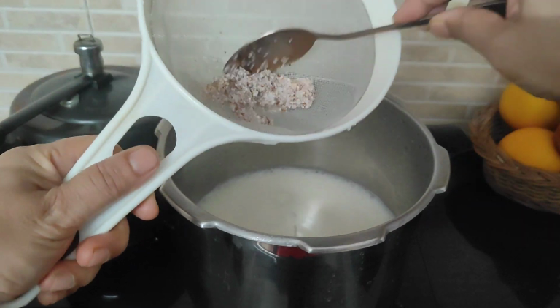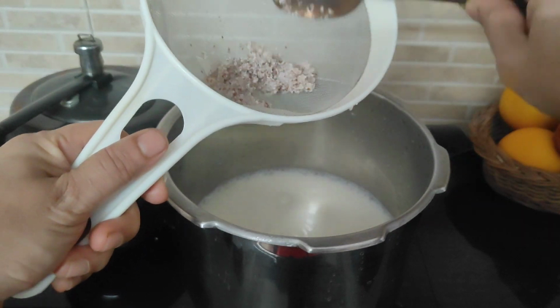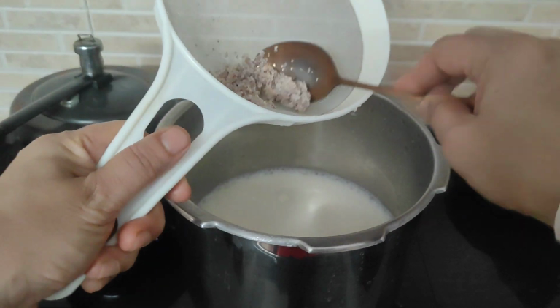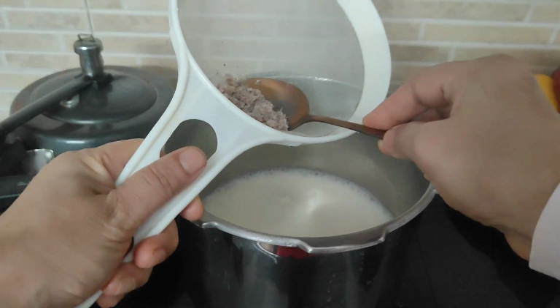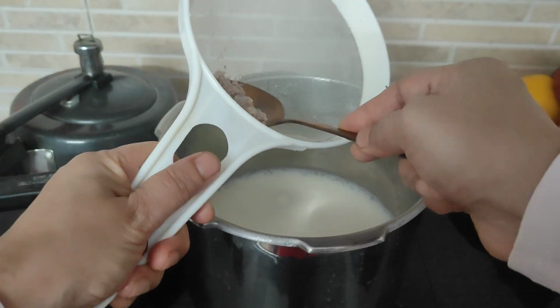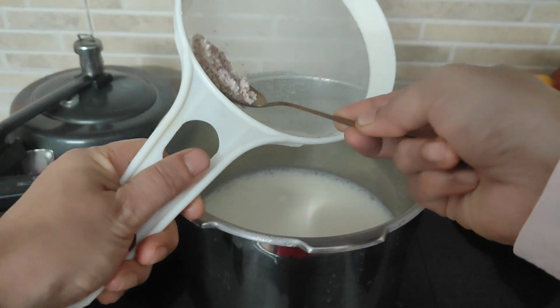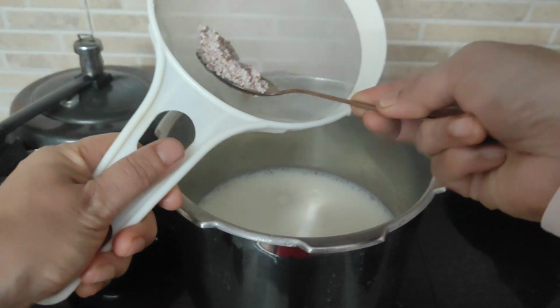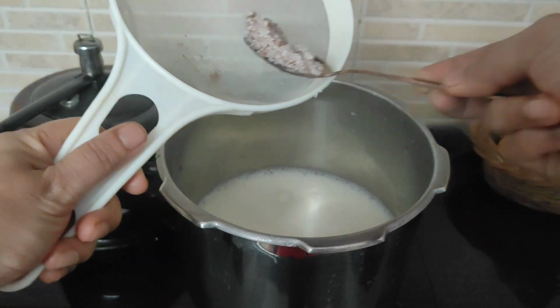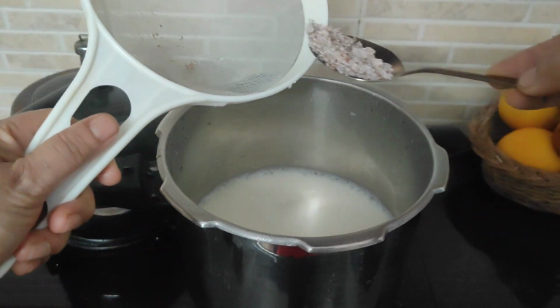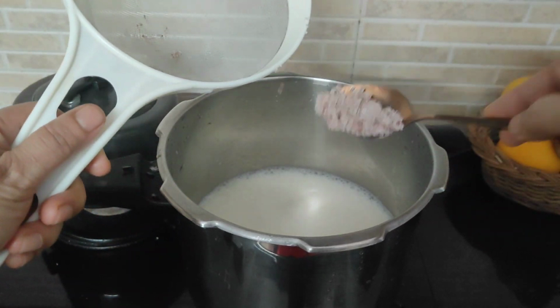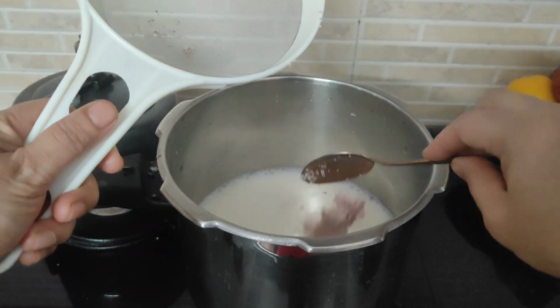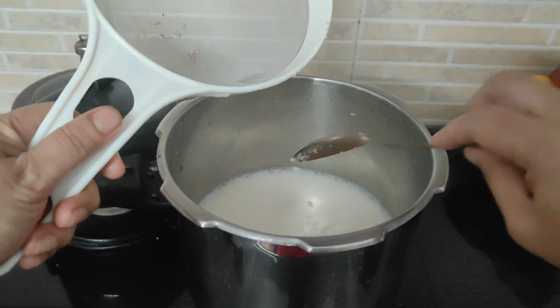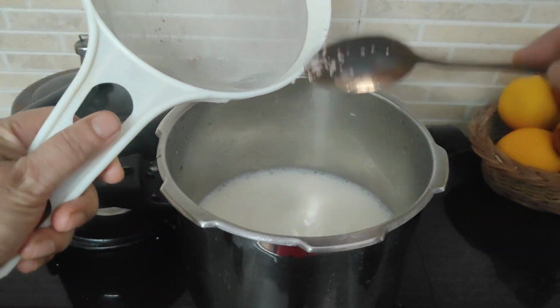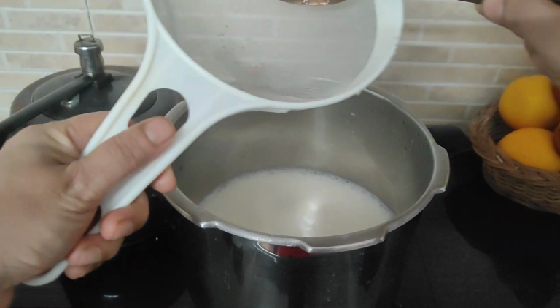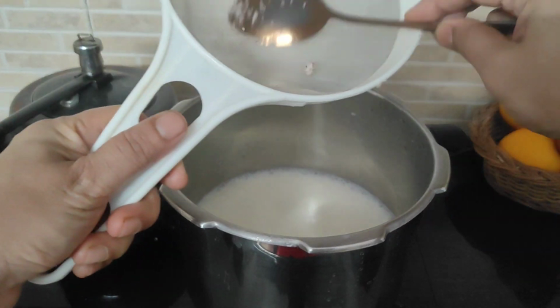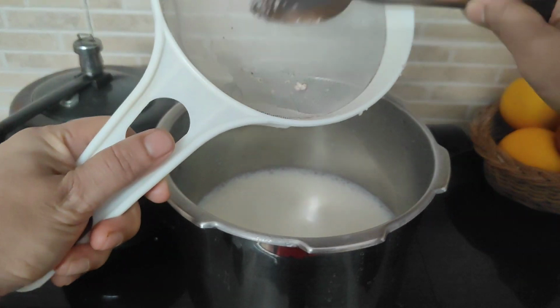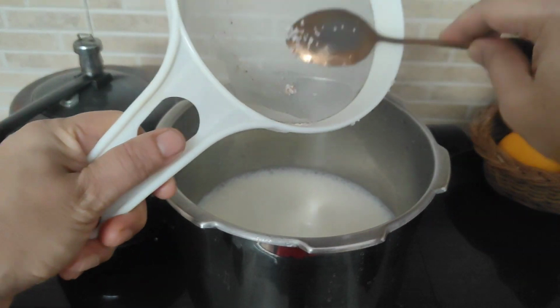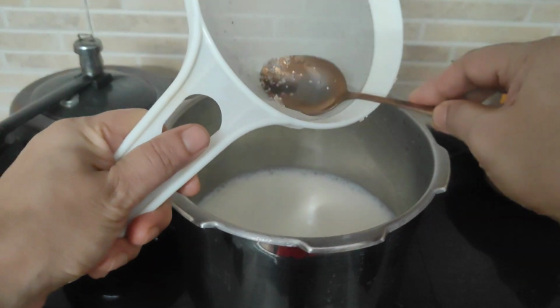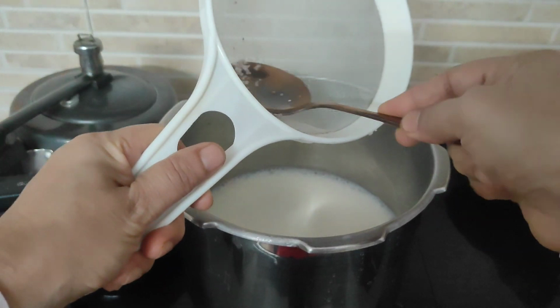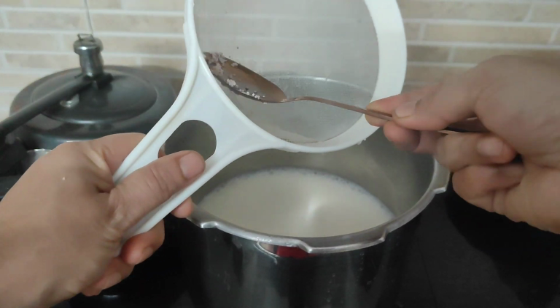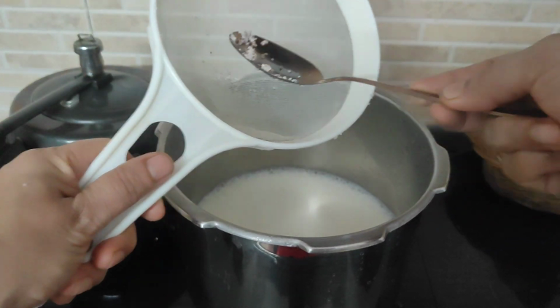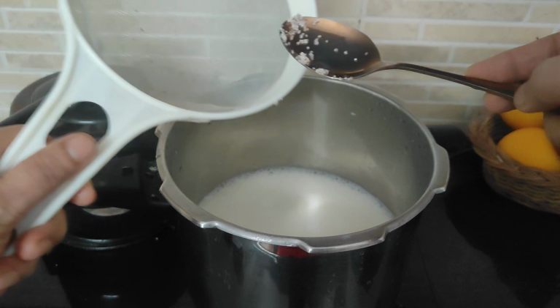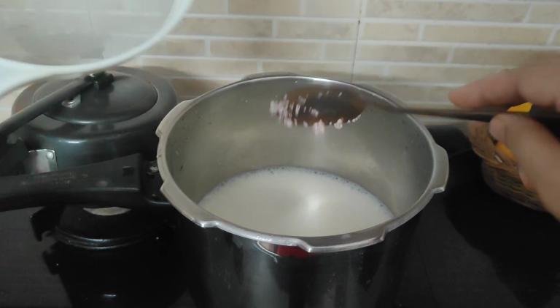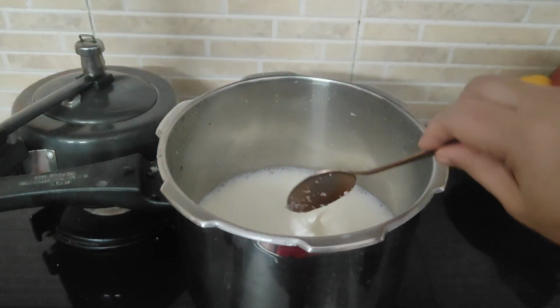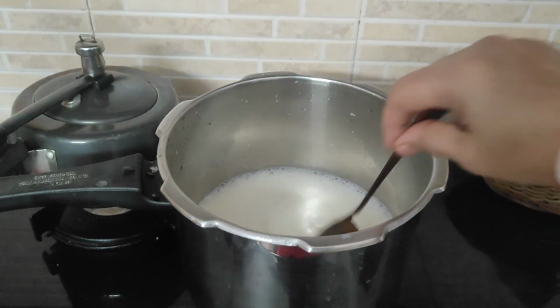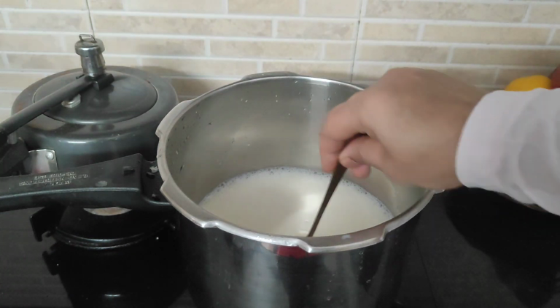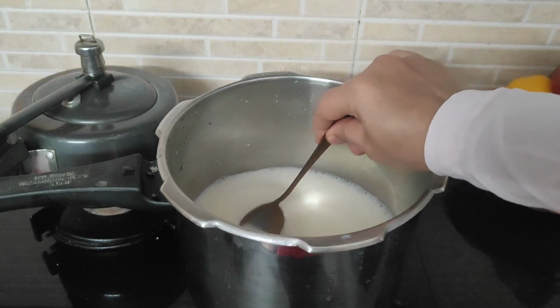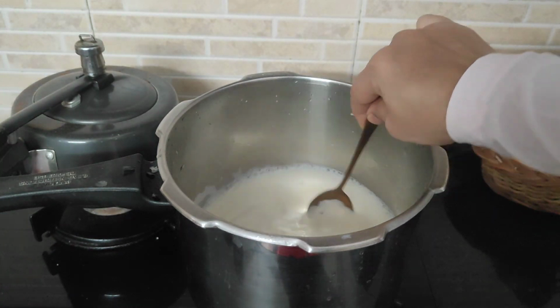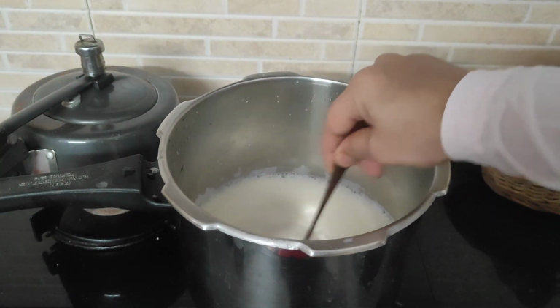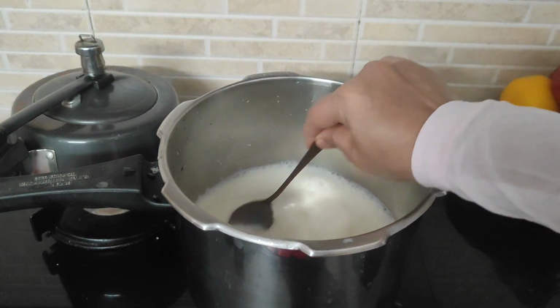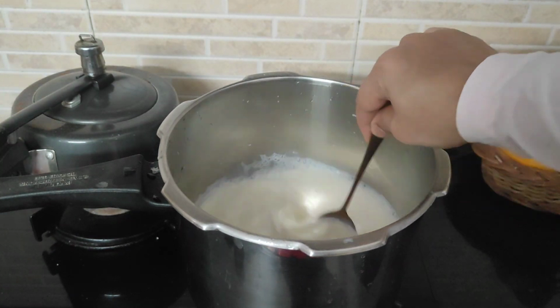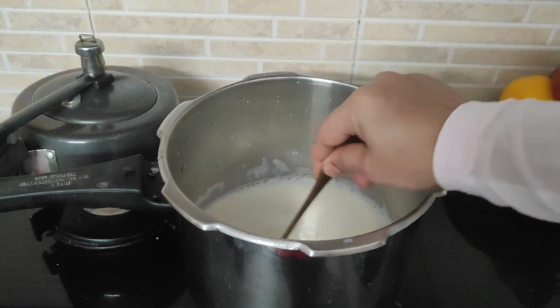I am mixing it with an apple bowl. I am going to add 1 cup of panjasa. In the supermarket,